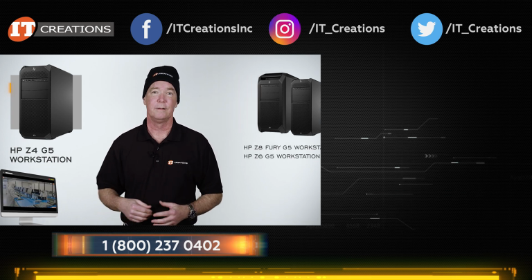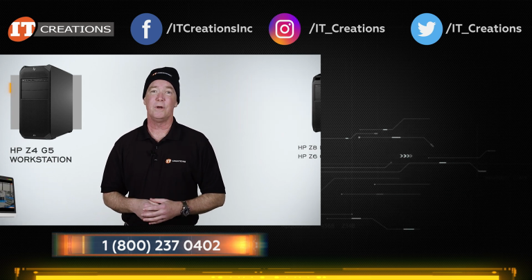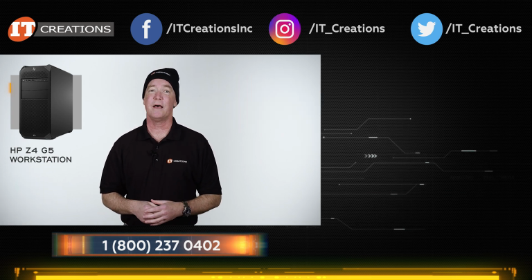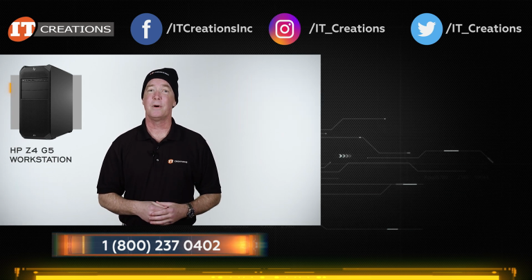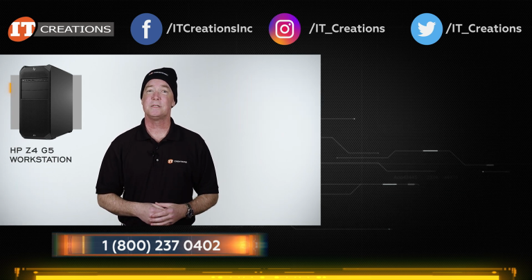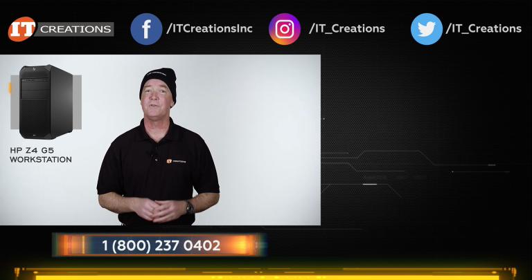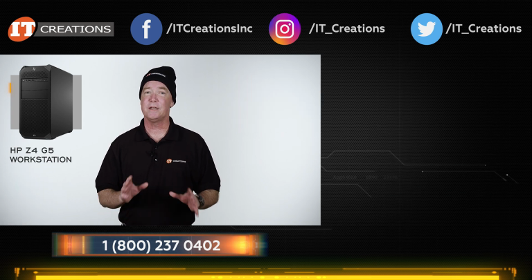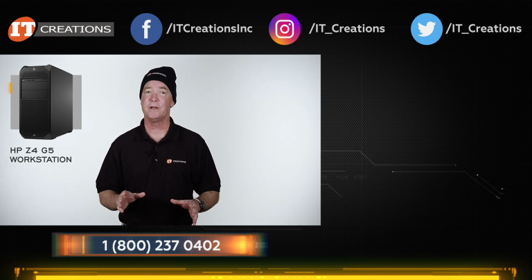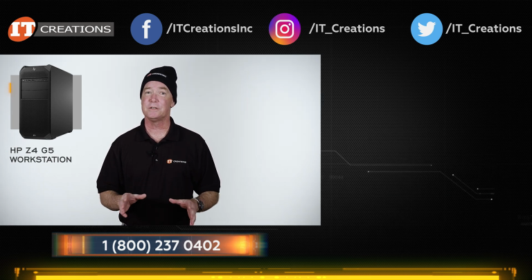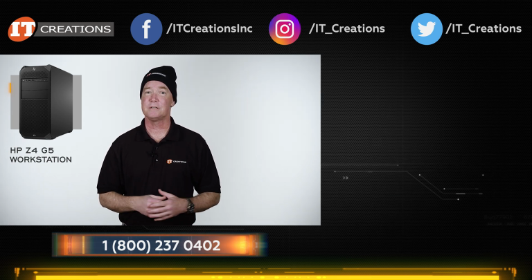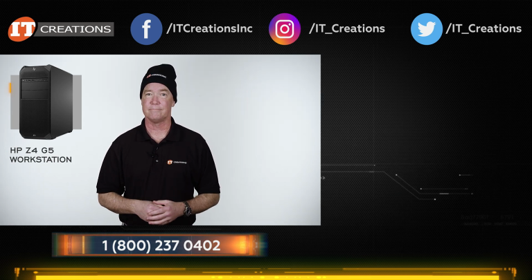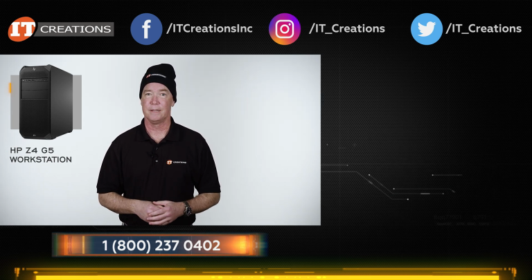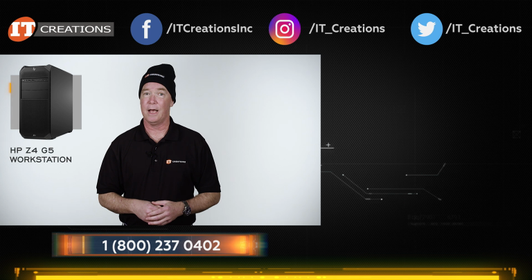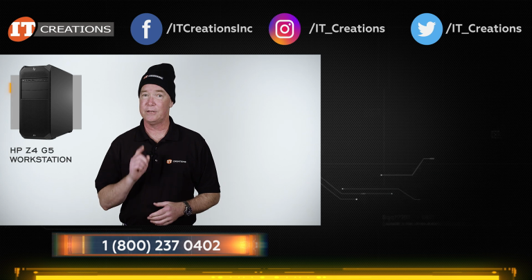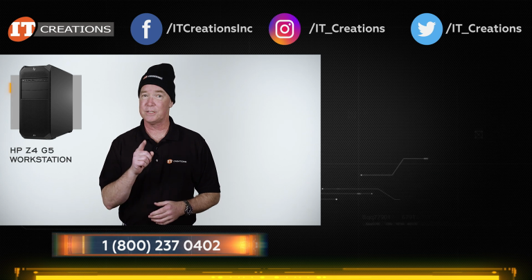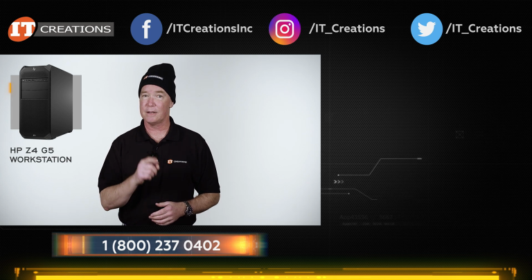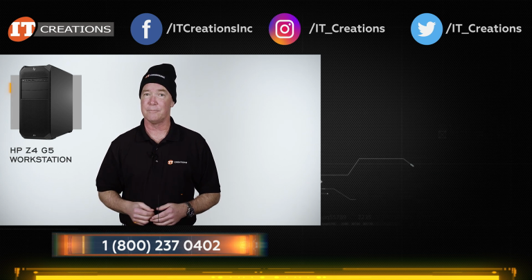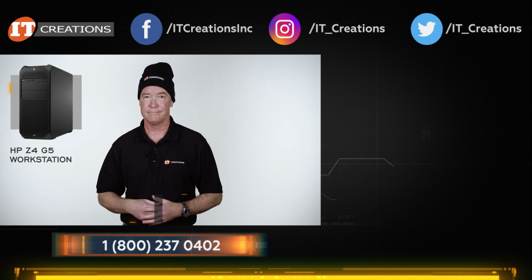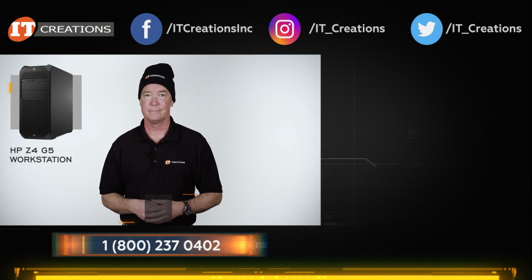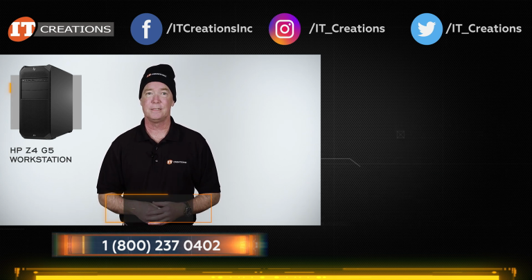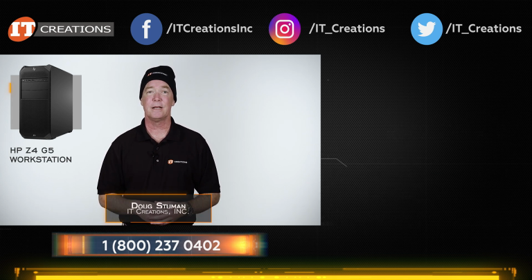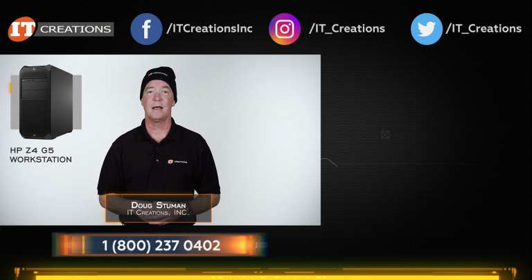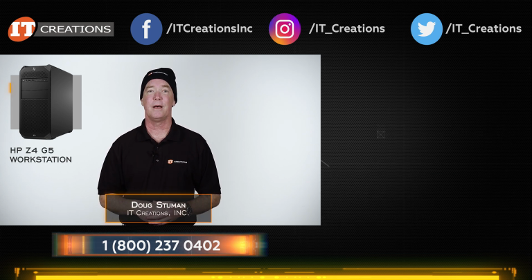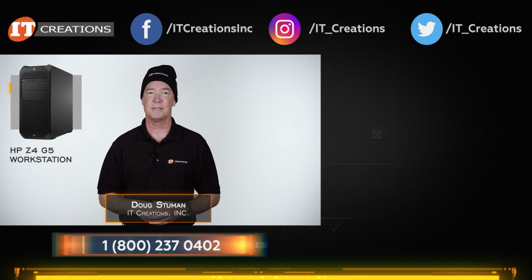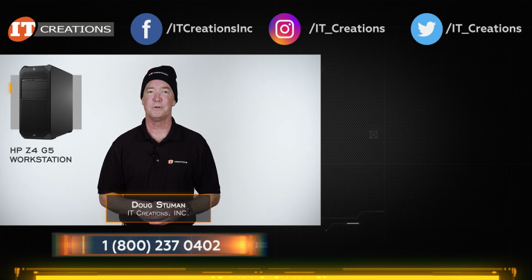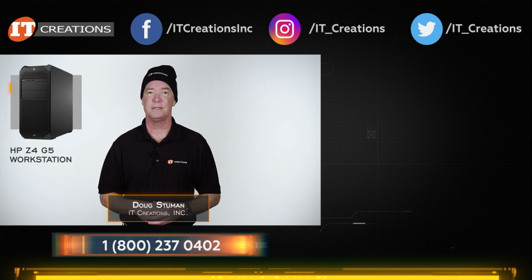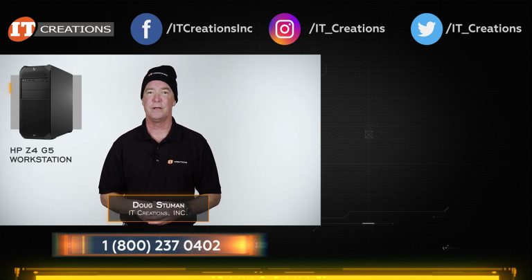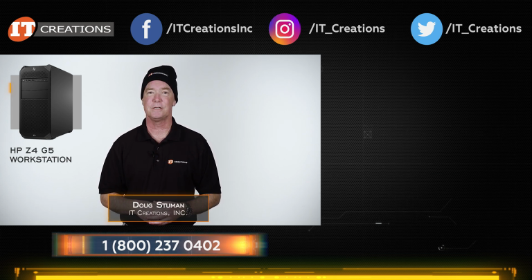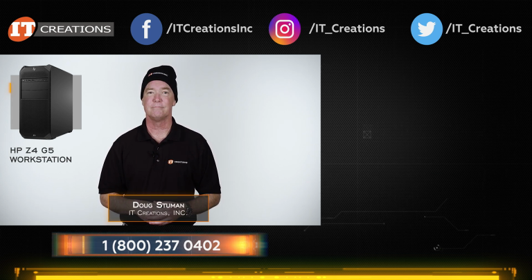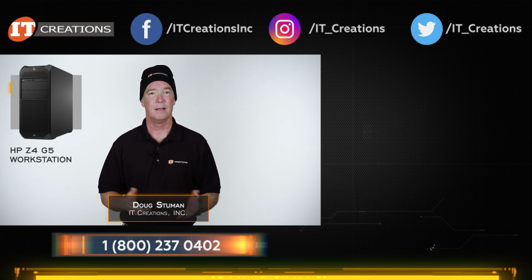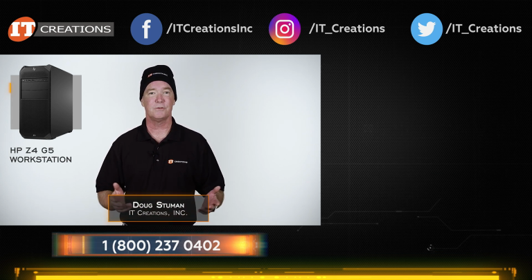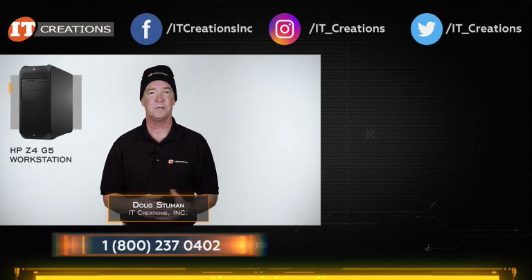We also have the parts to fully configure your system at itcreations.com. Until next time, I'm Doug Steumann with IT Creations. Thanks for watching.